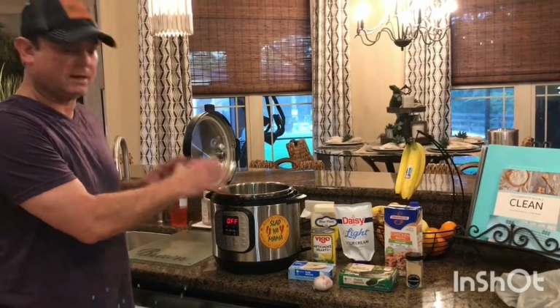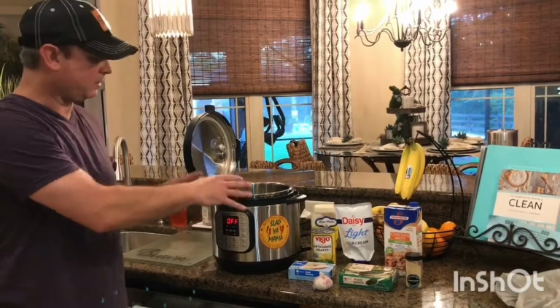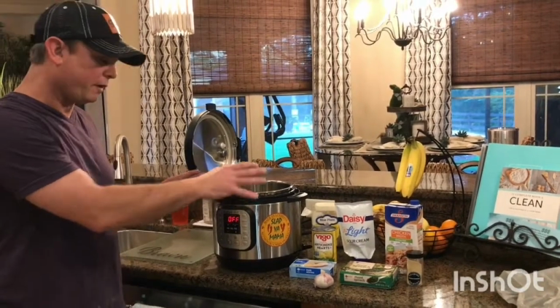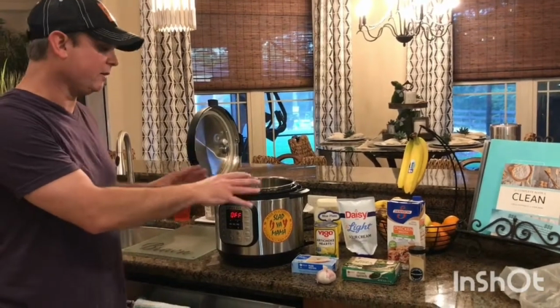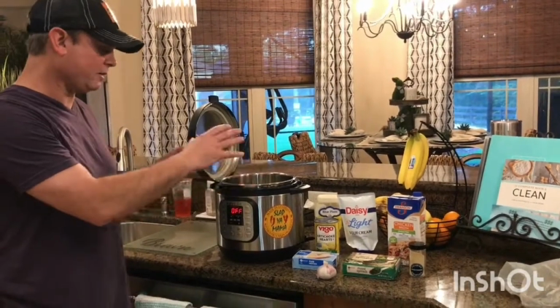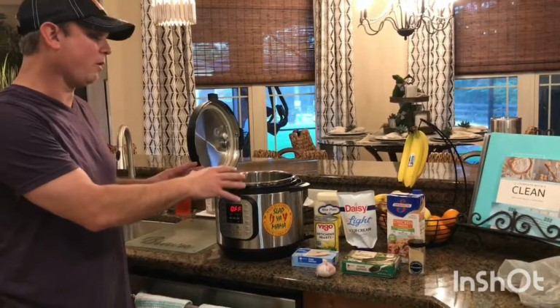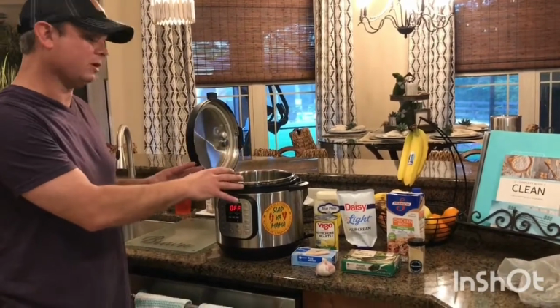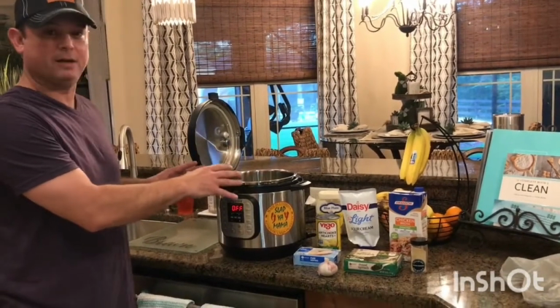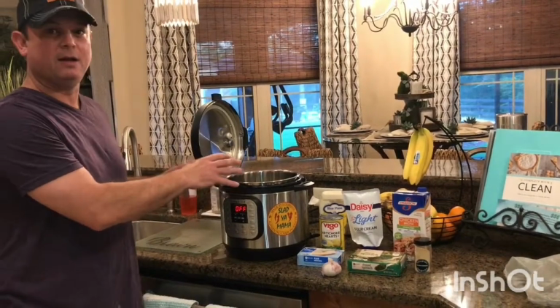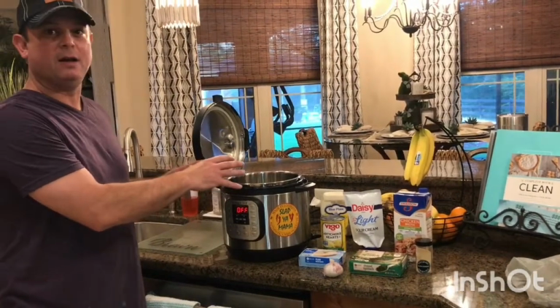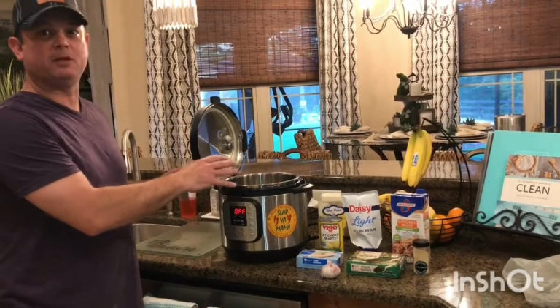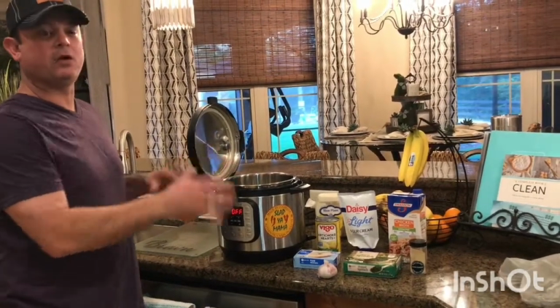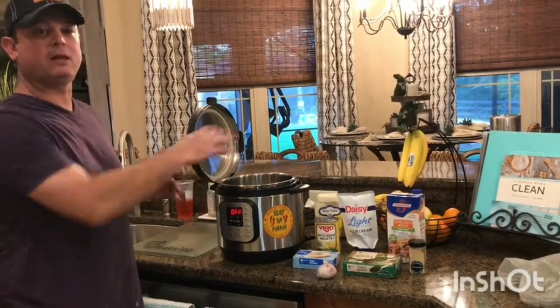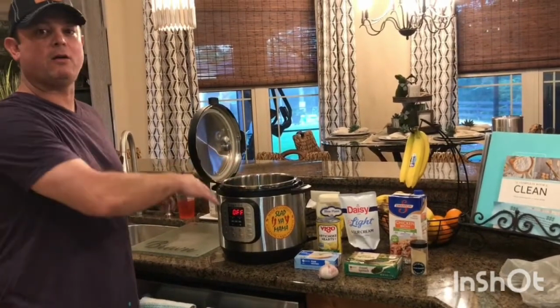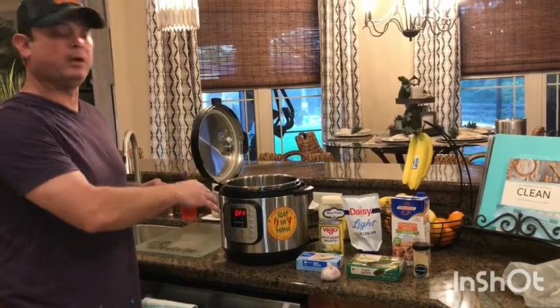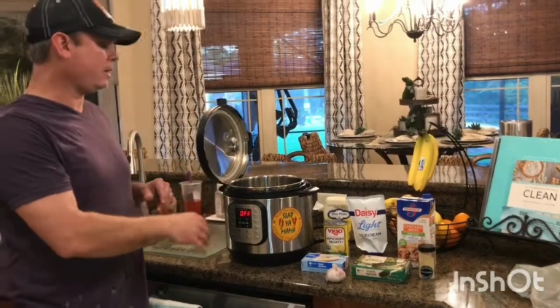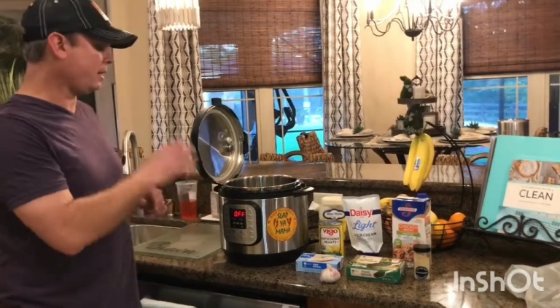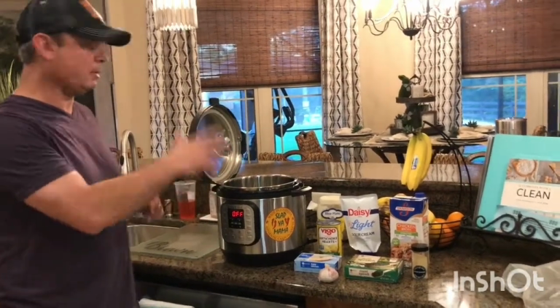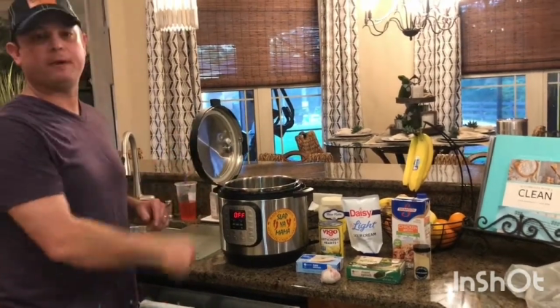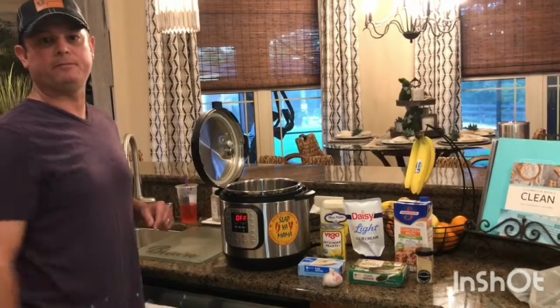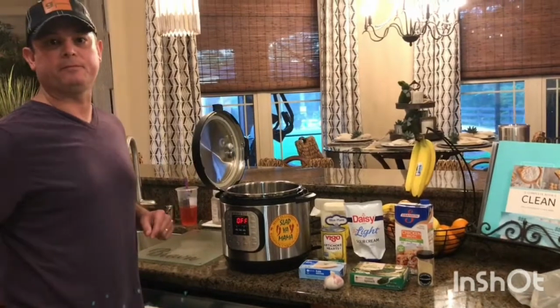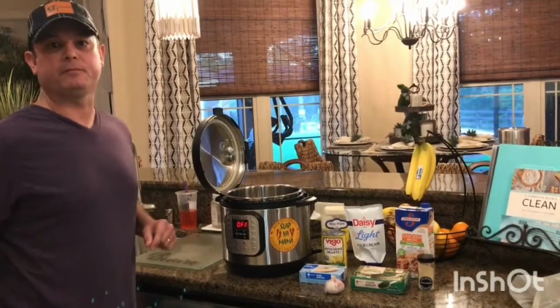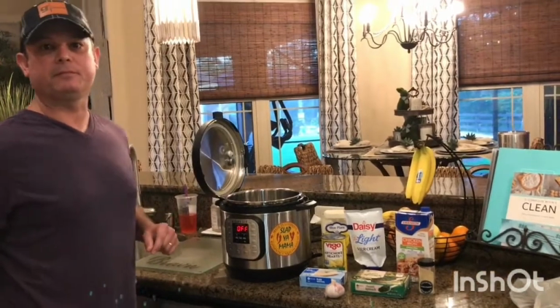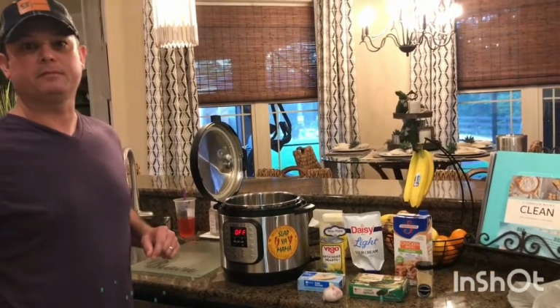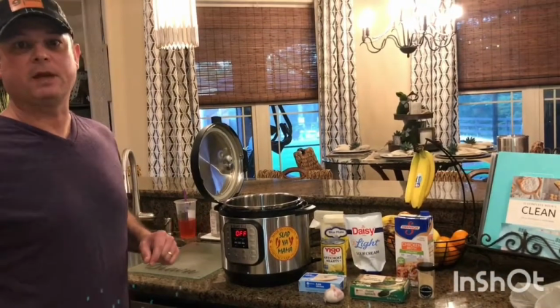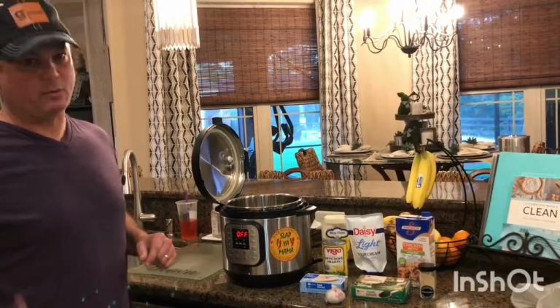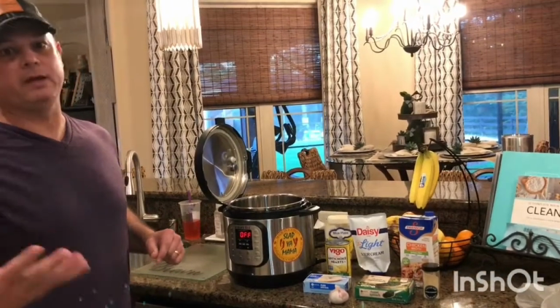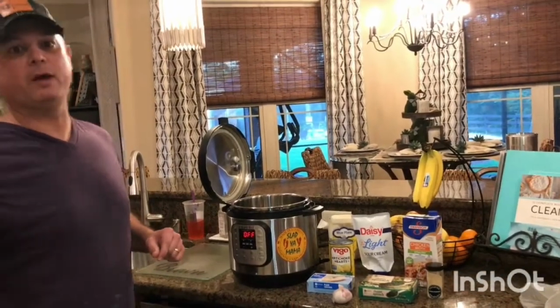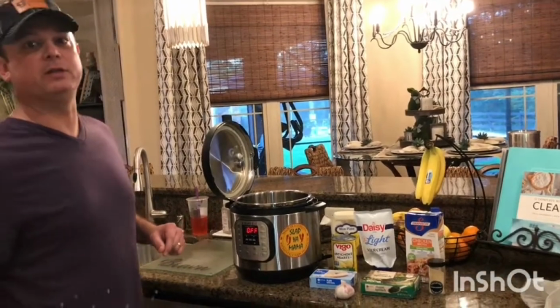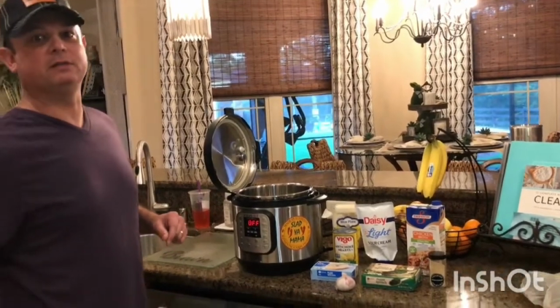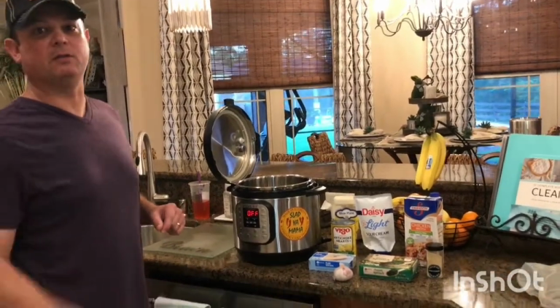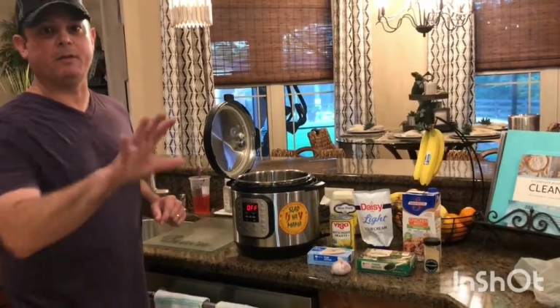Yes, don't freak out — it's going to work, trust me. So let me get all that put in there. And at the end, we'll add cheese. We'll be back.